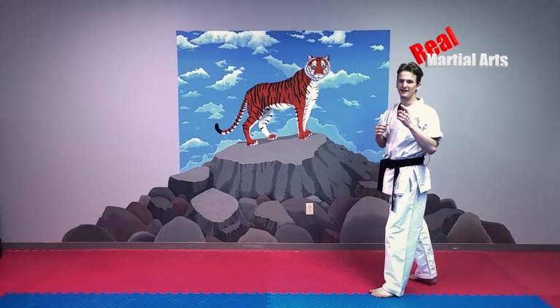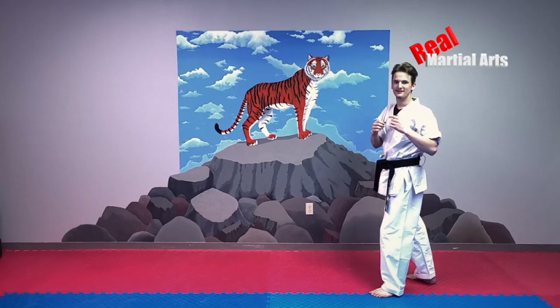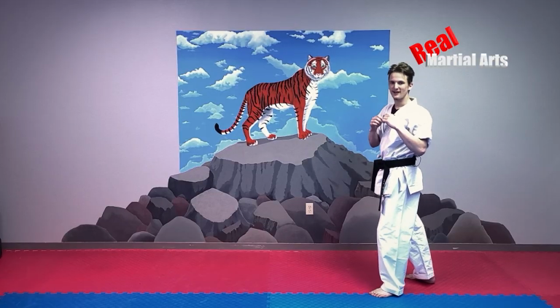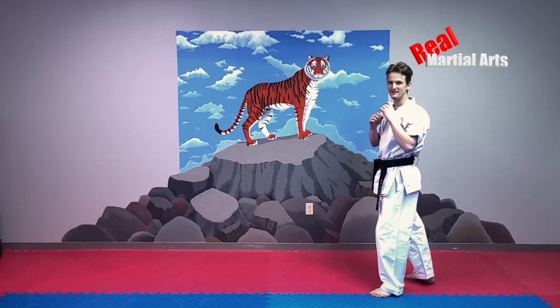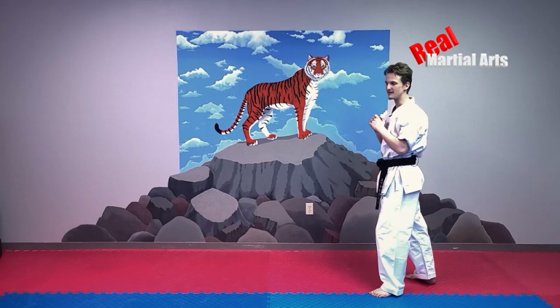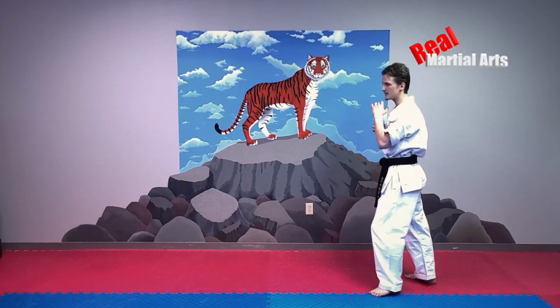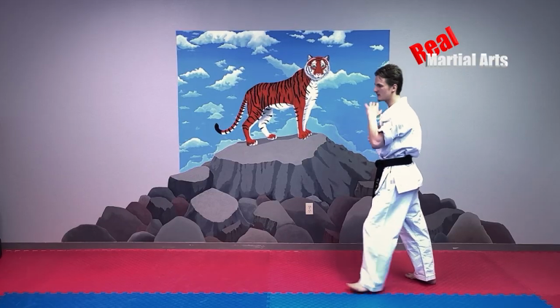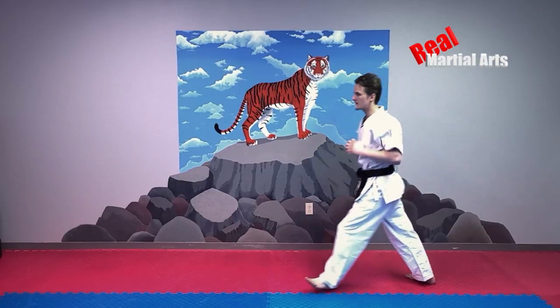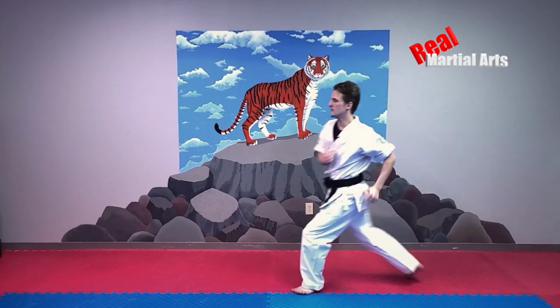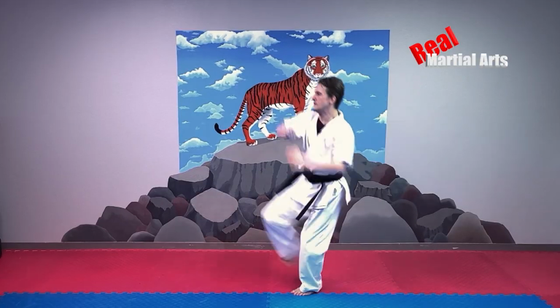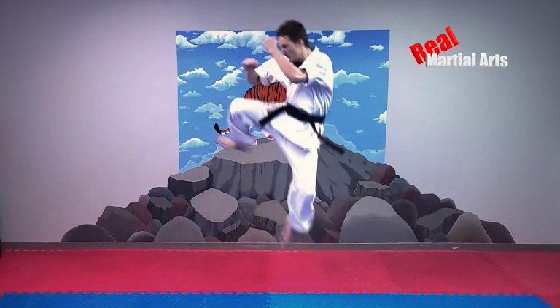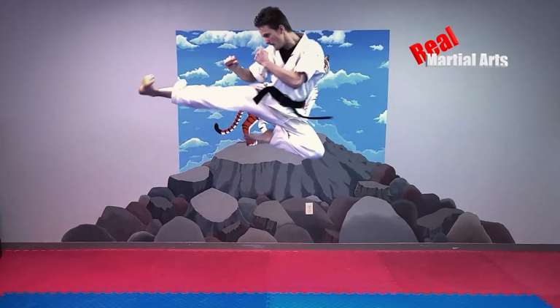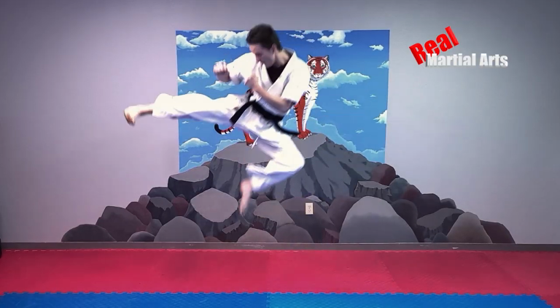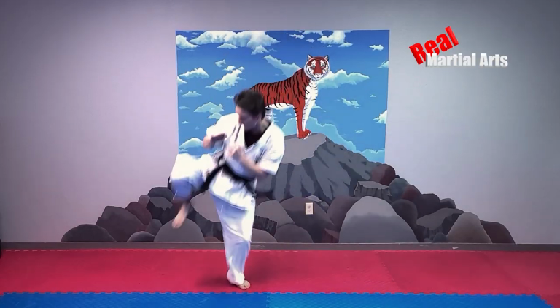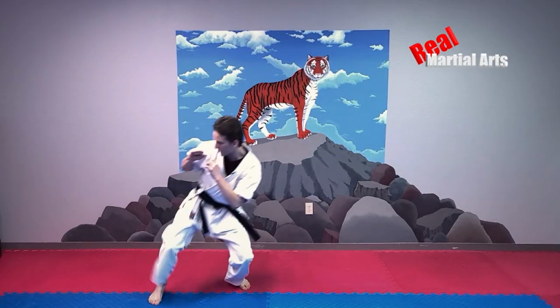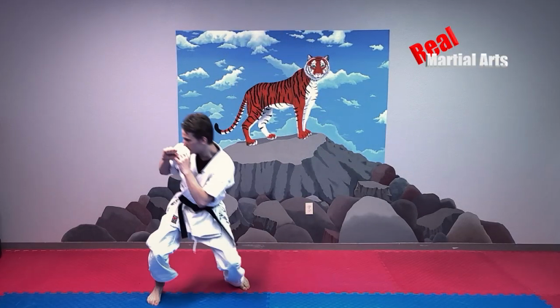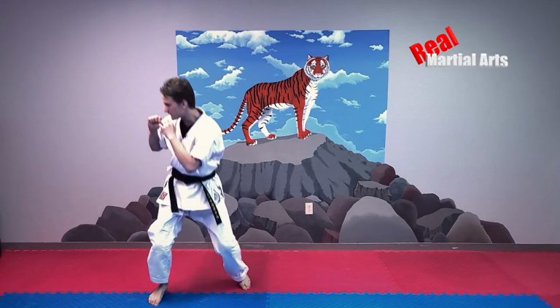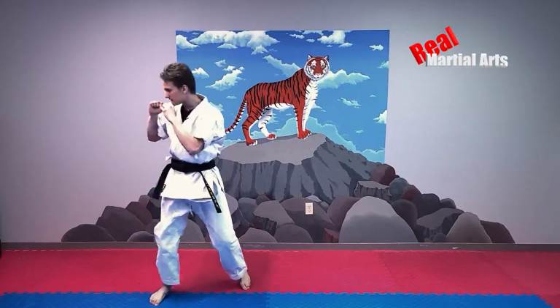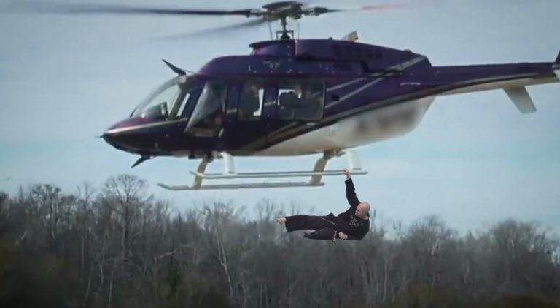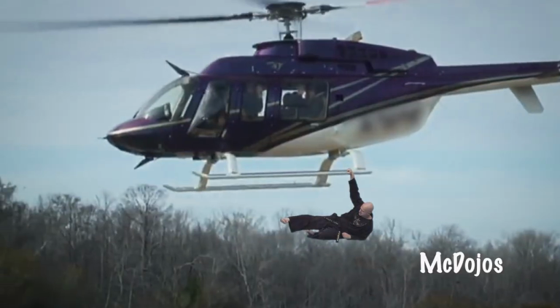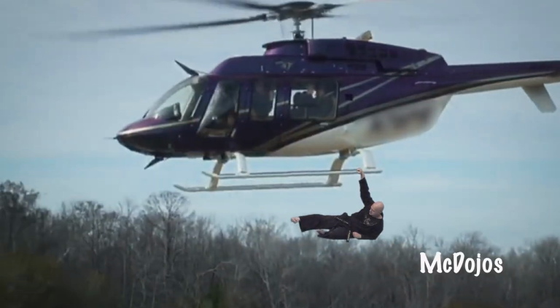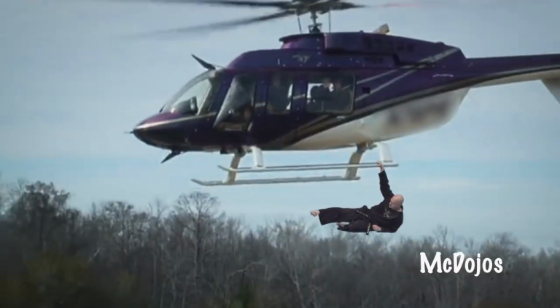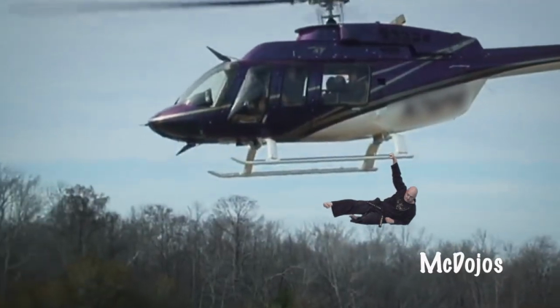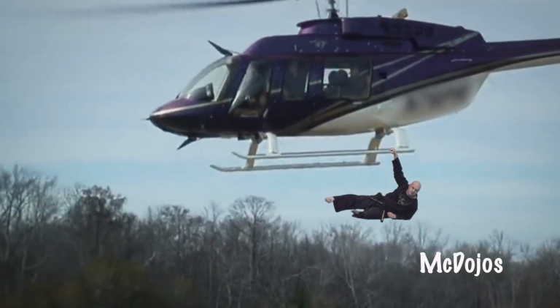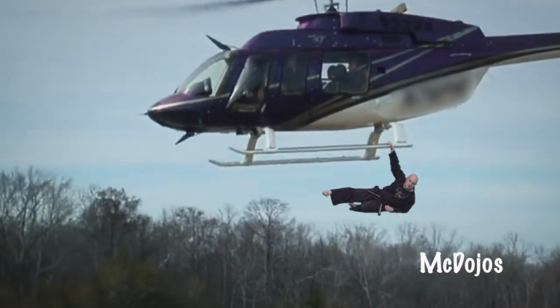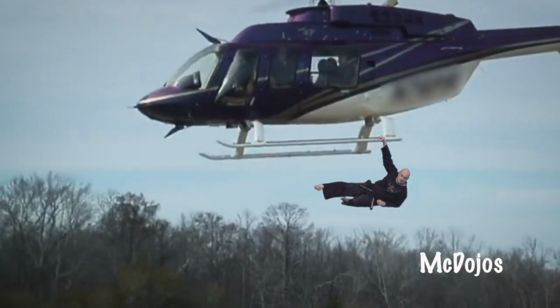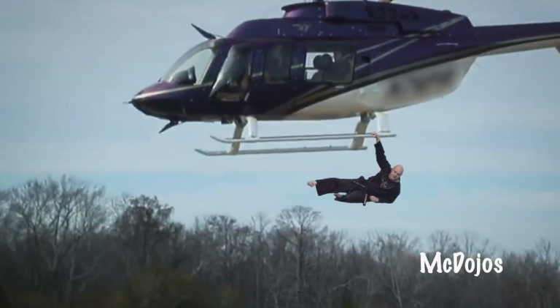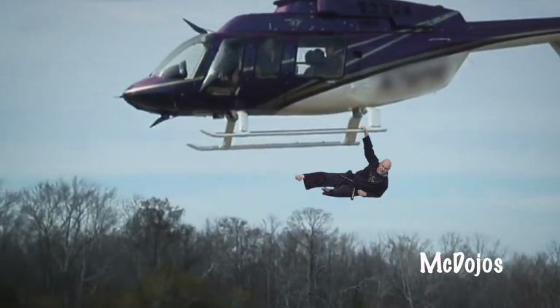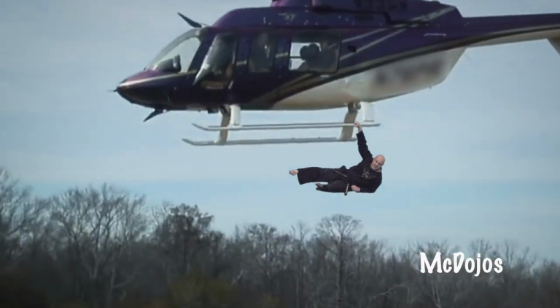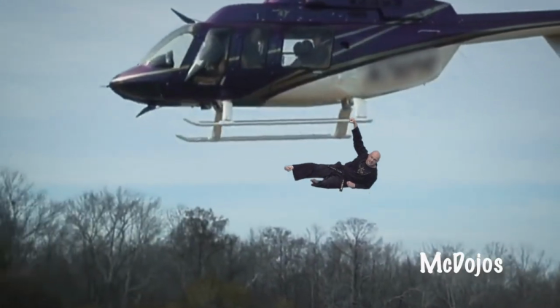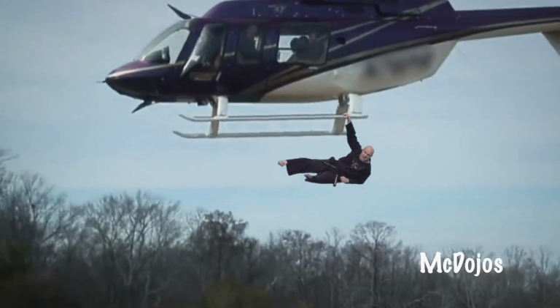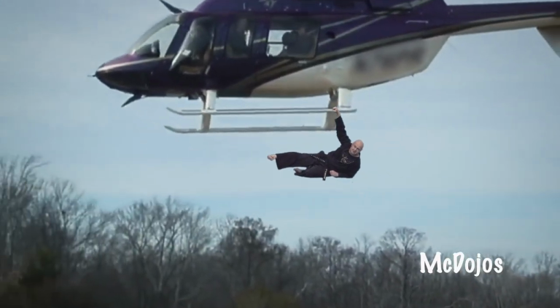Tornado kick. Flying side kick. Flying side kick.